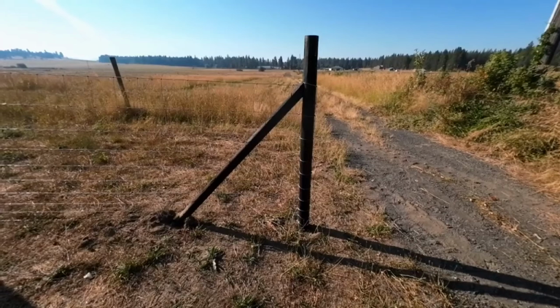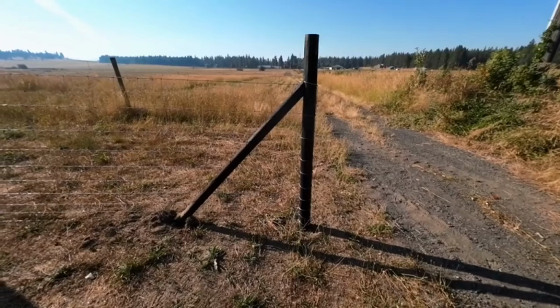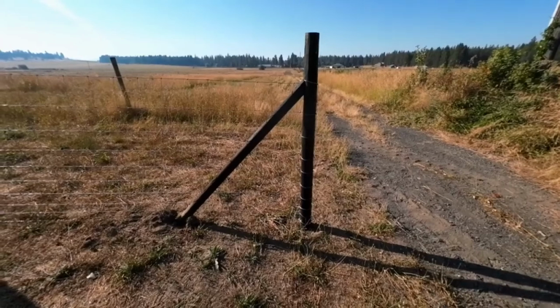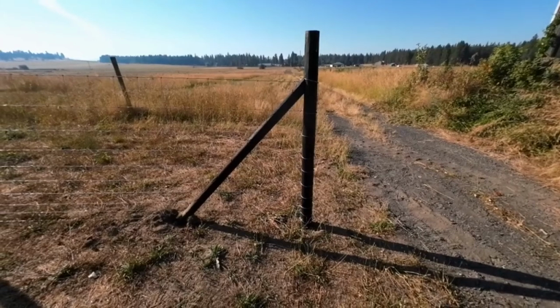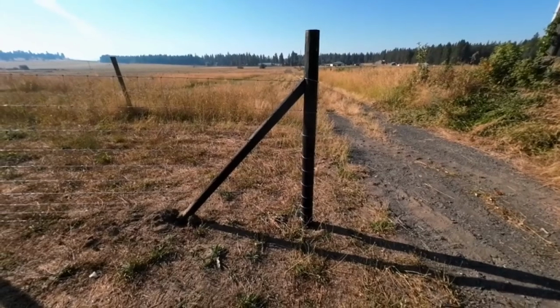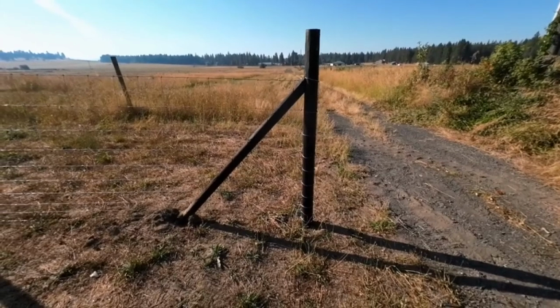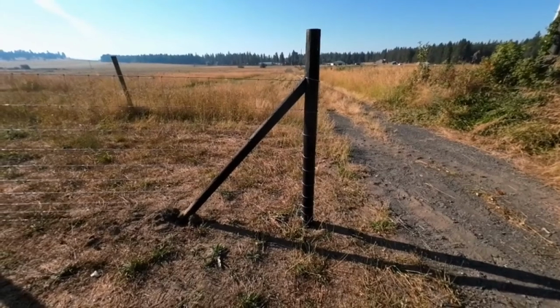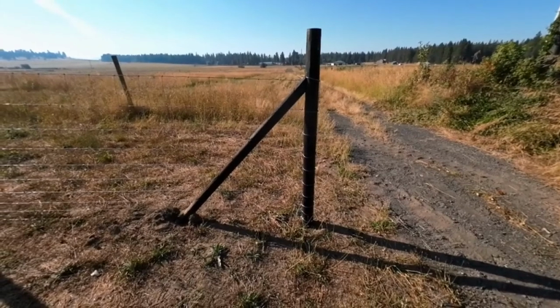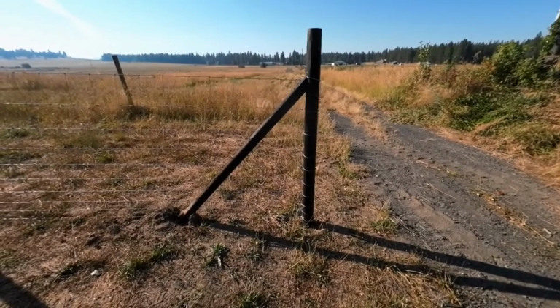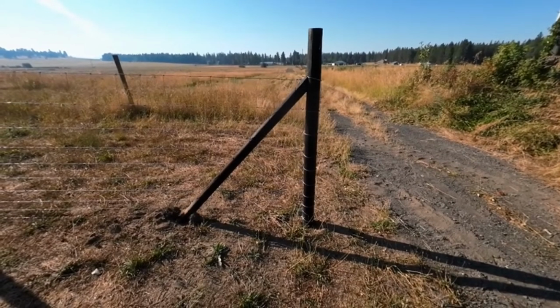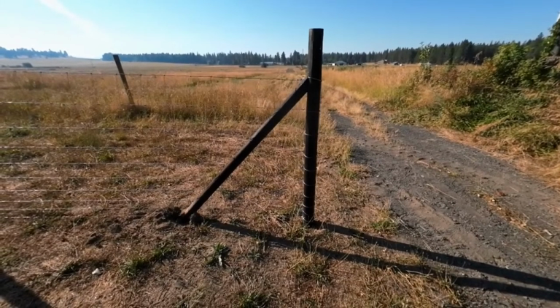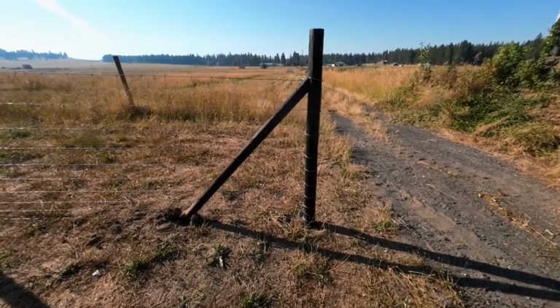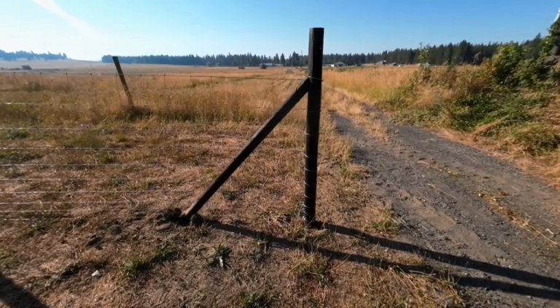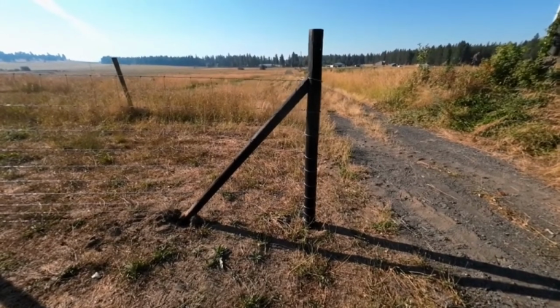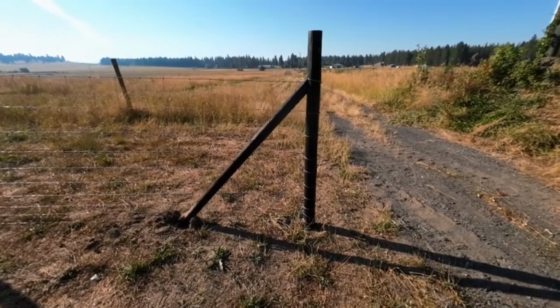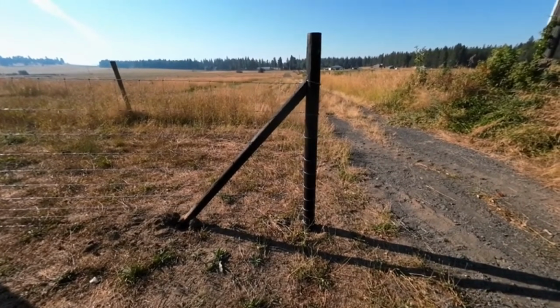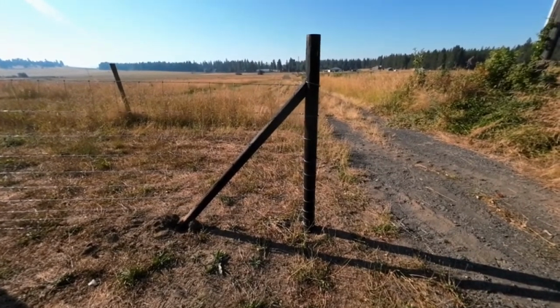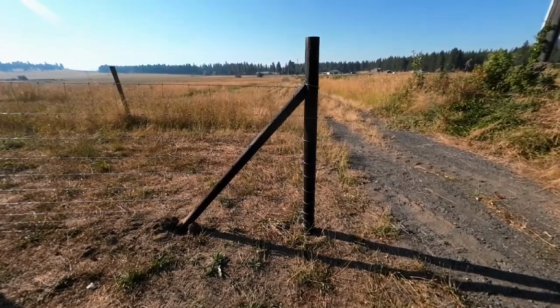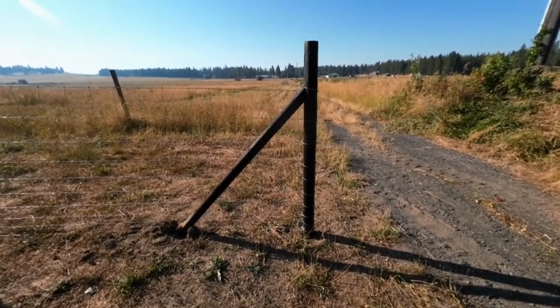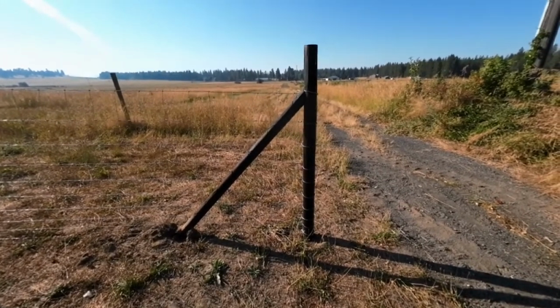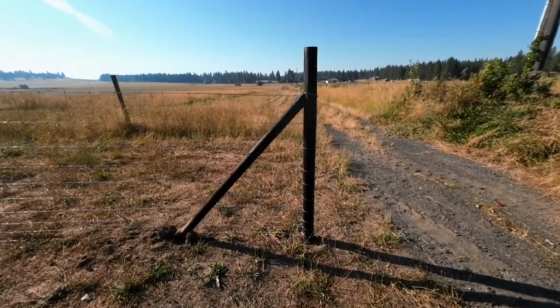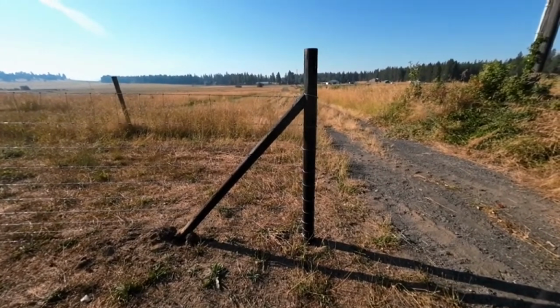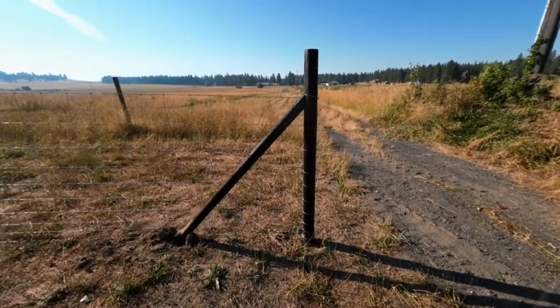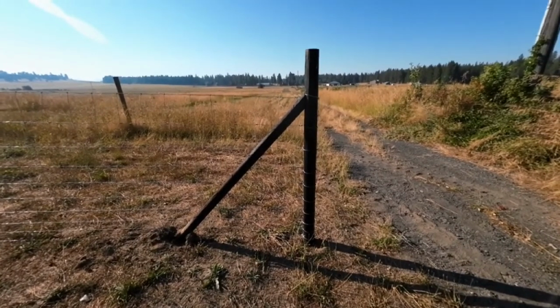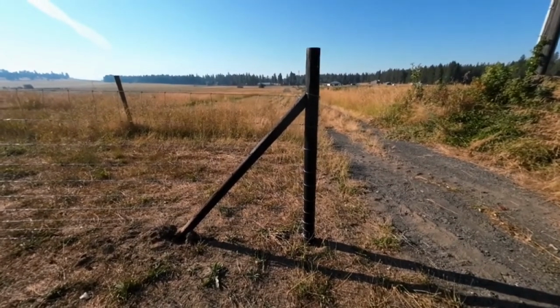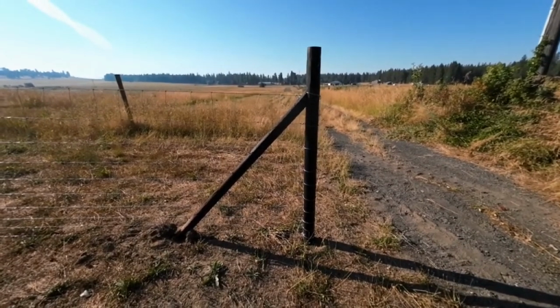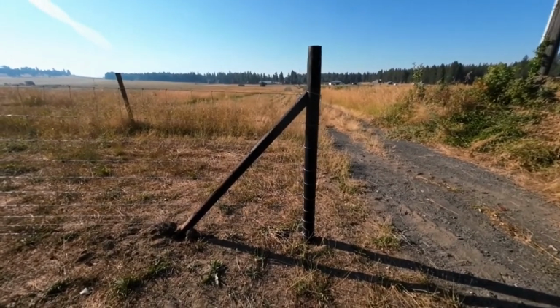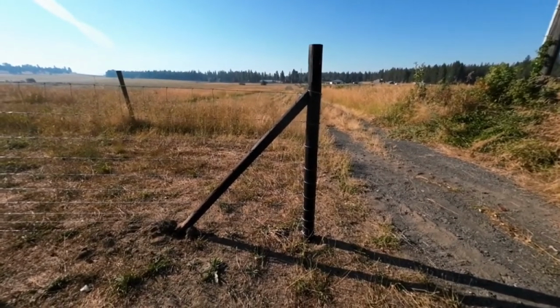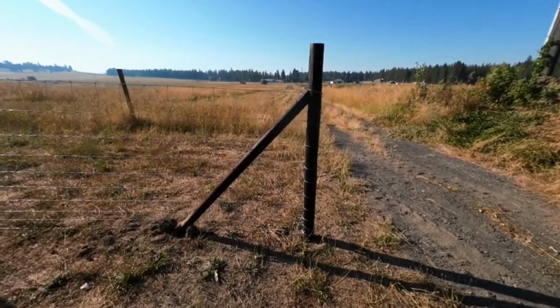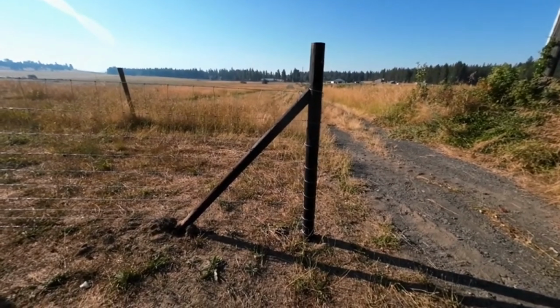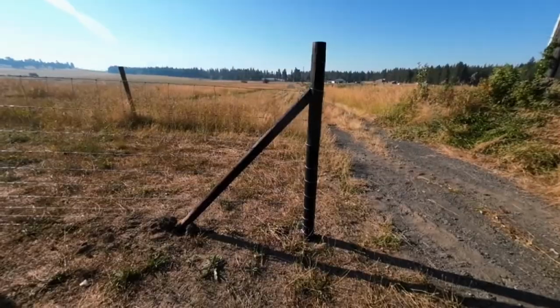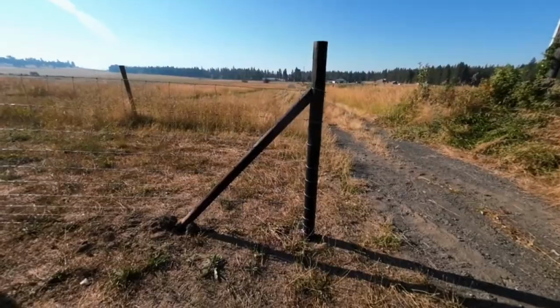Today I'm gonna share with you guys one or two things that I have learned about making corner posts.